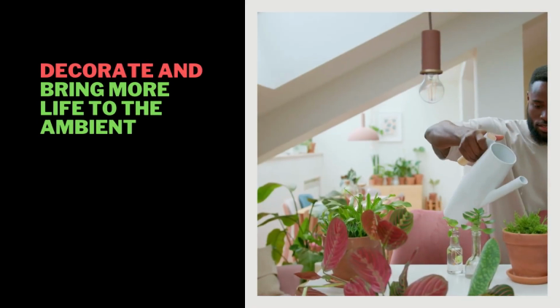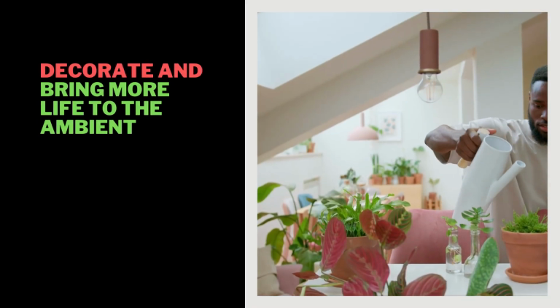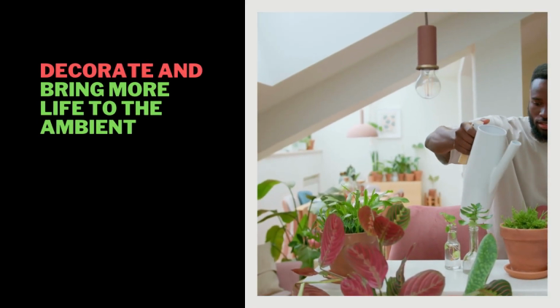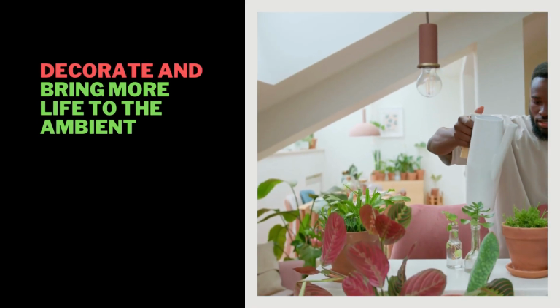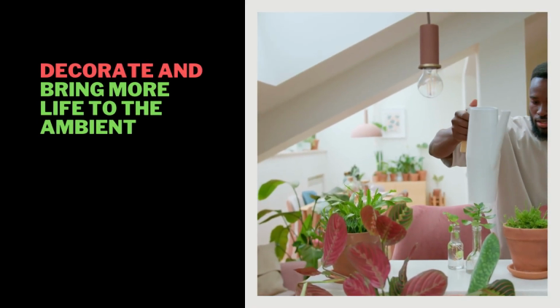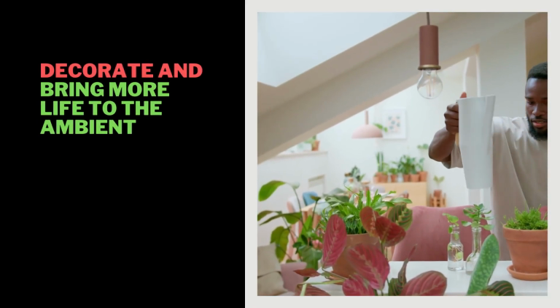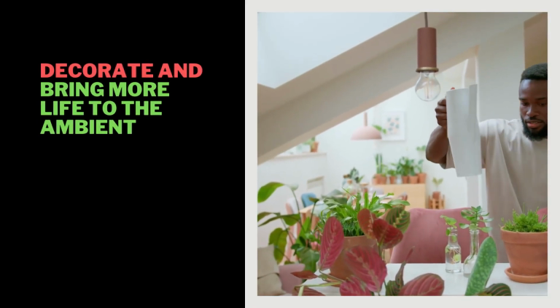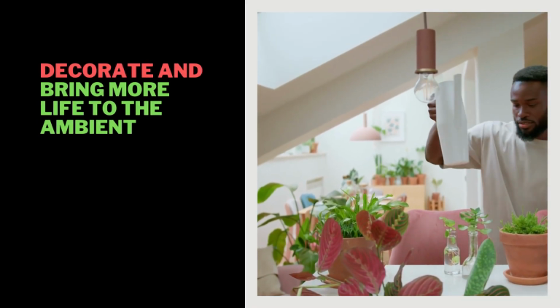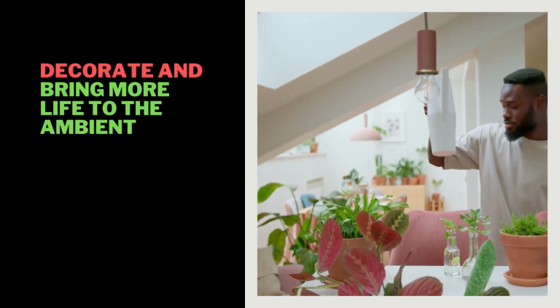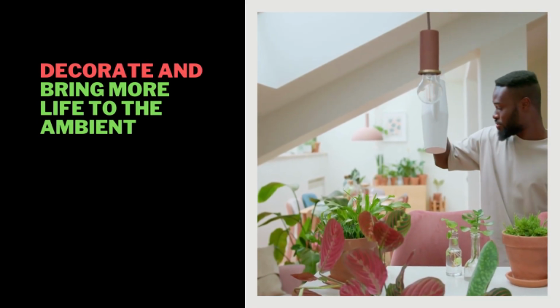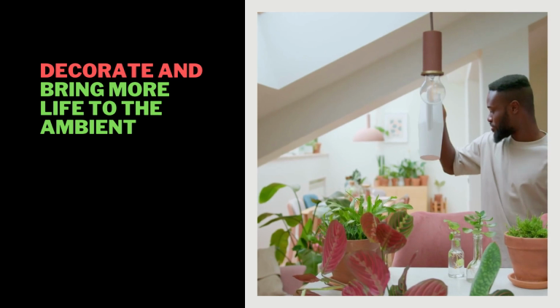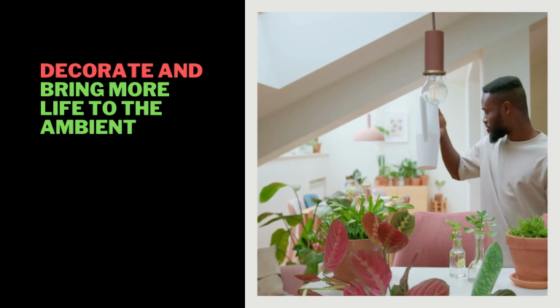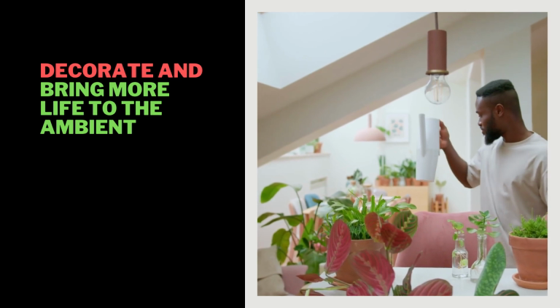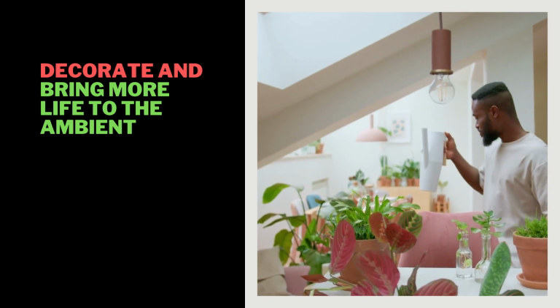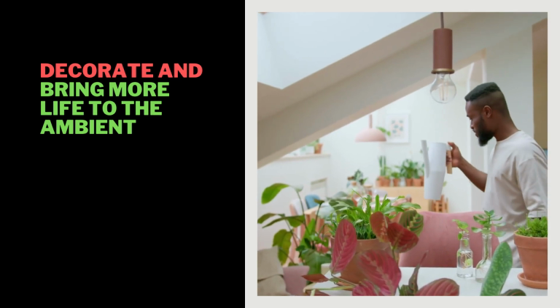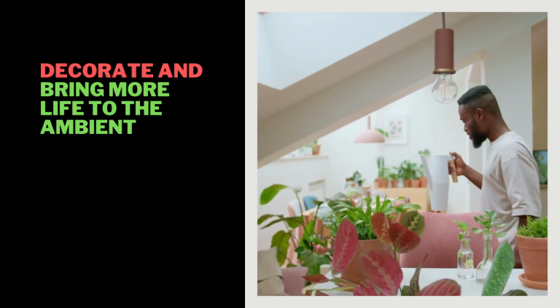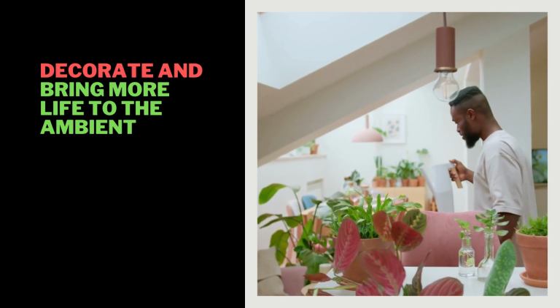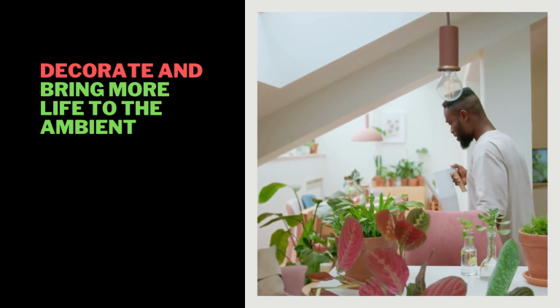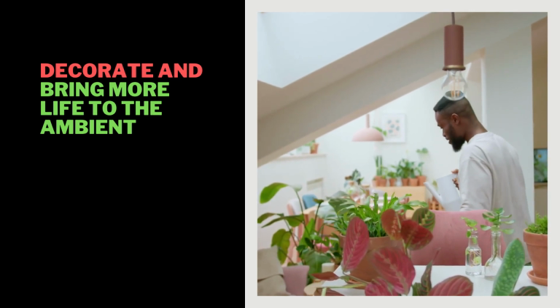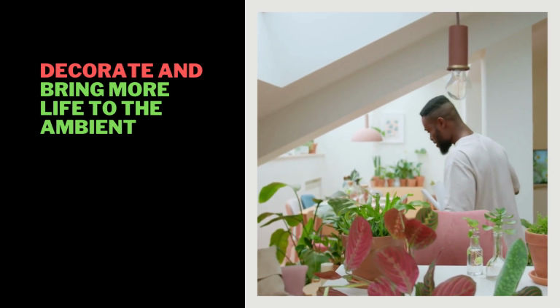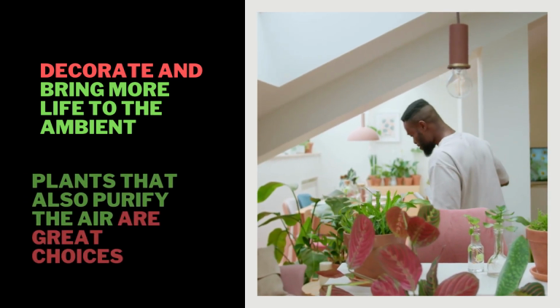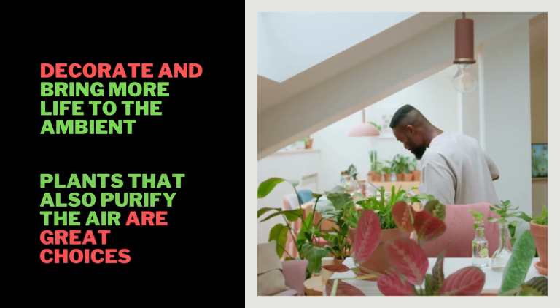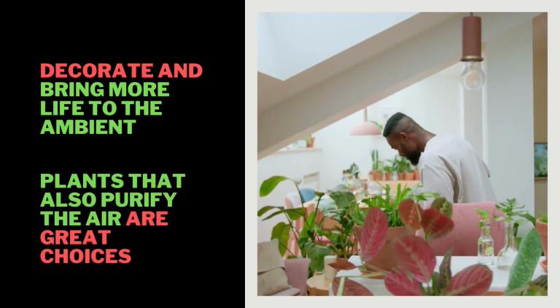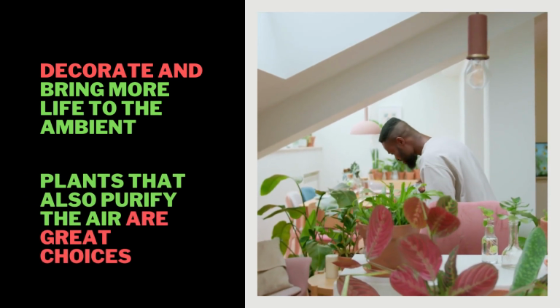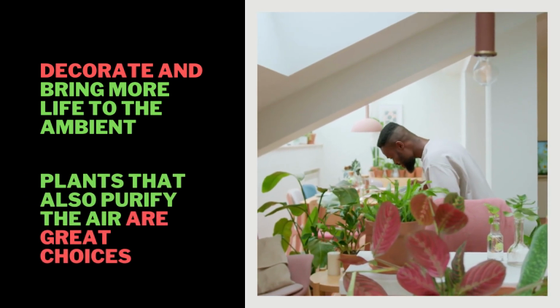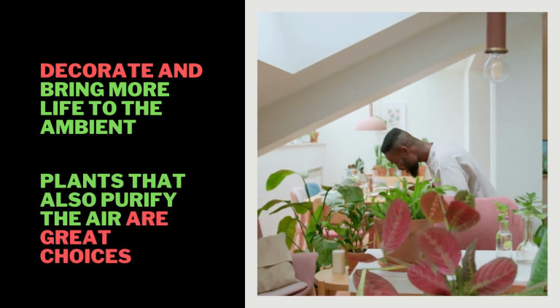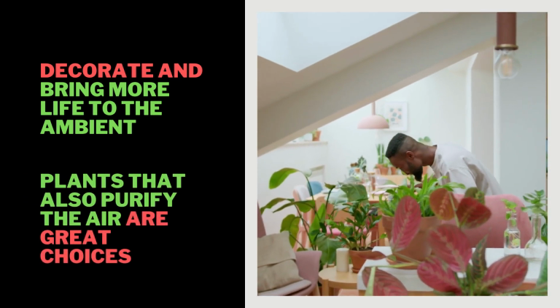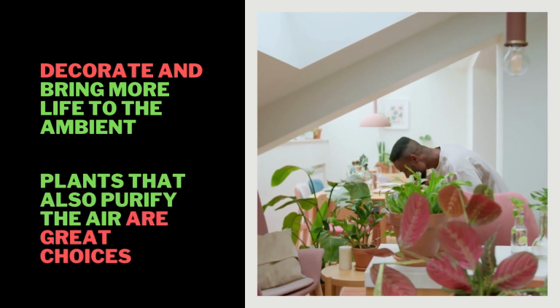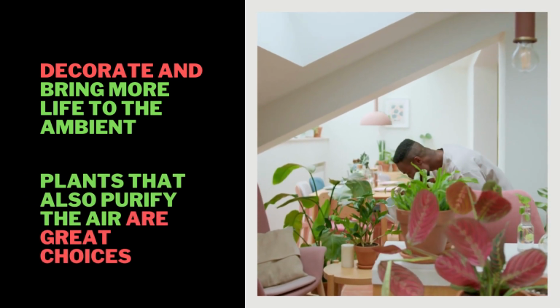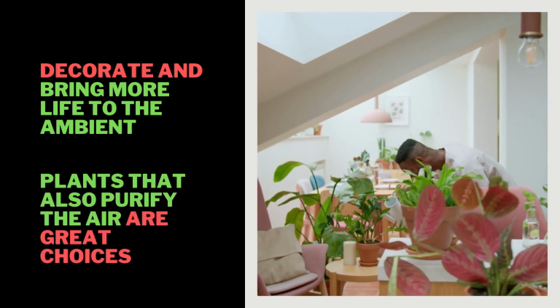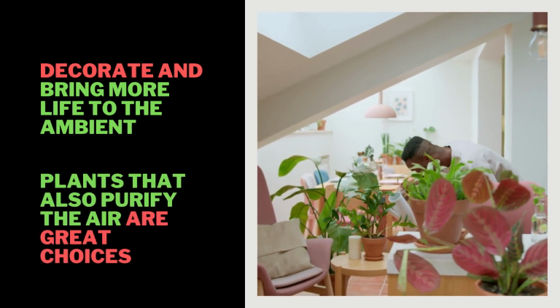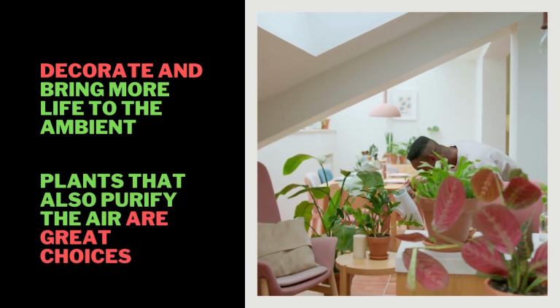Plants are a great way to decorate and bring more life to the environment, so why not choose some plants that can also purify the air?